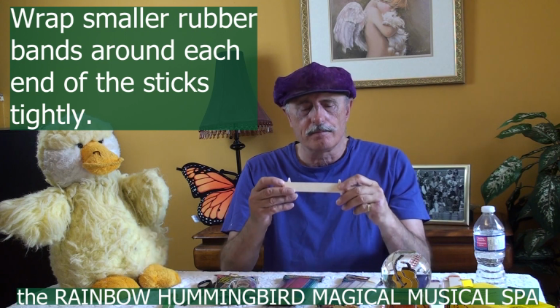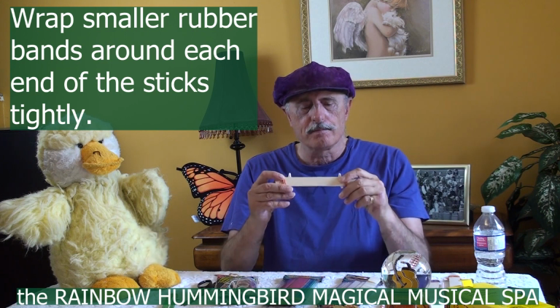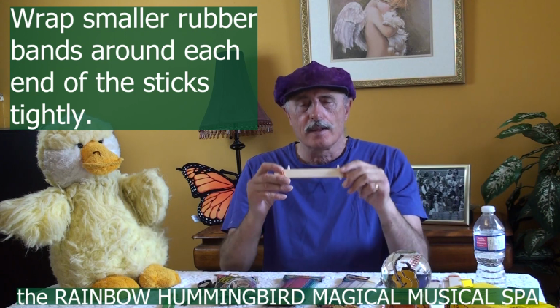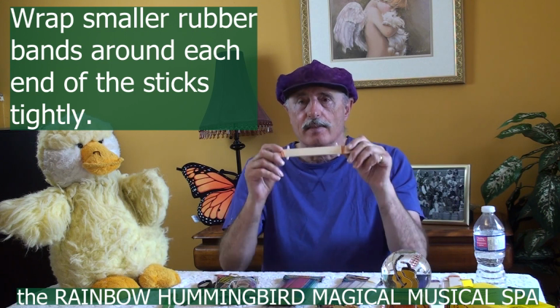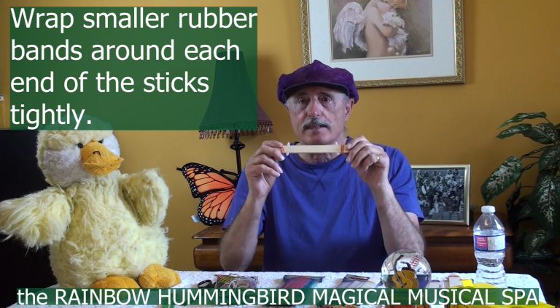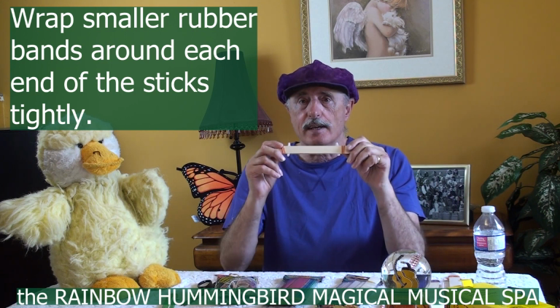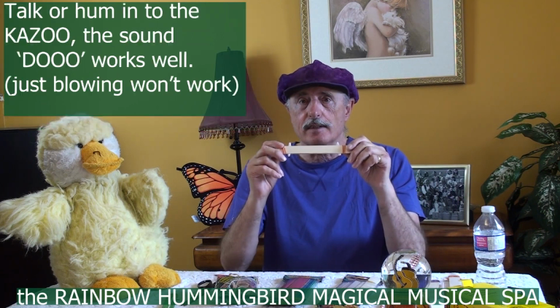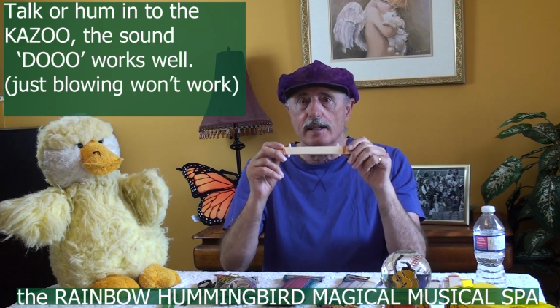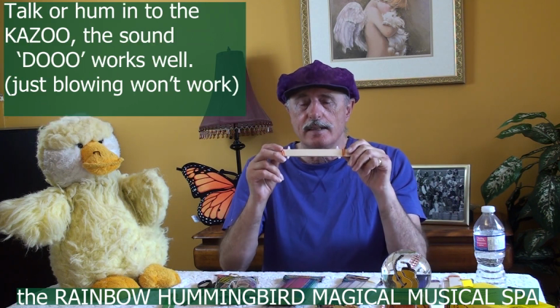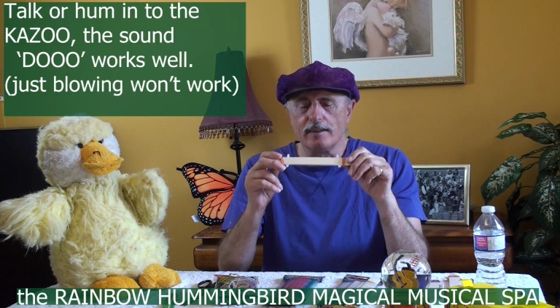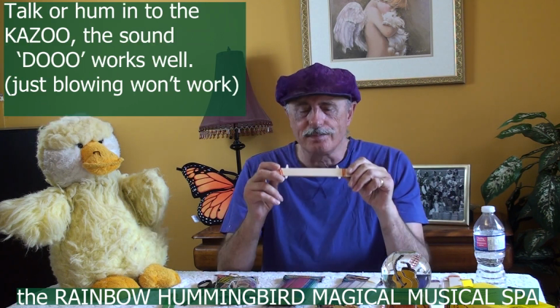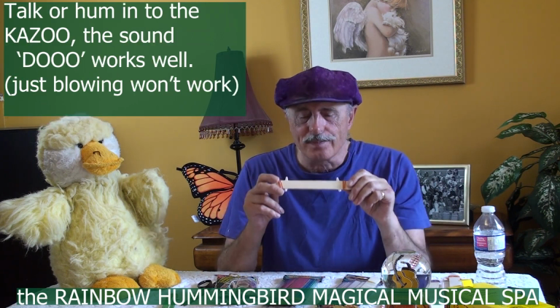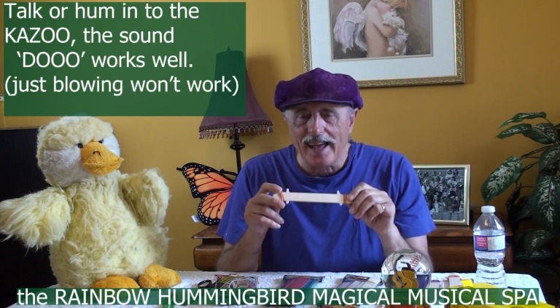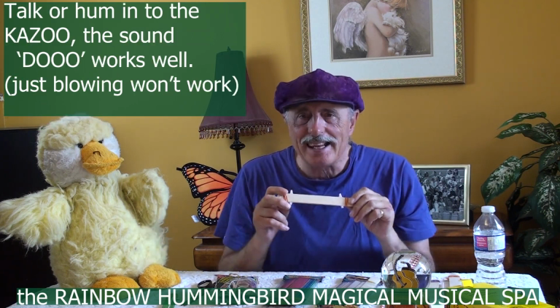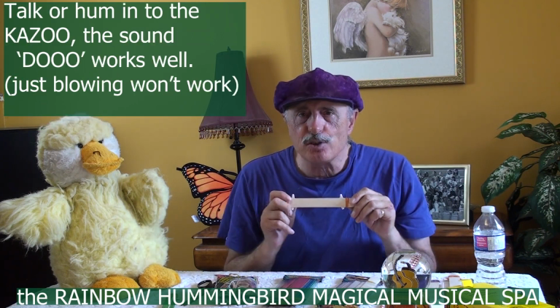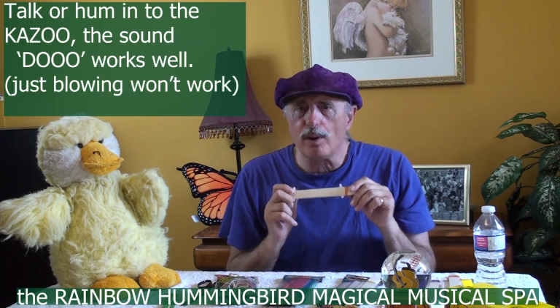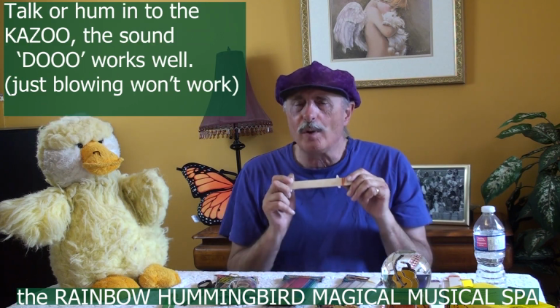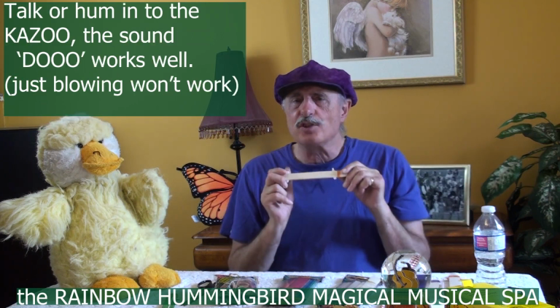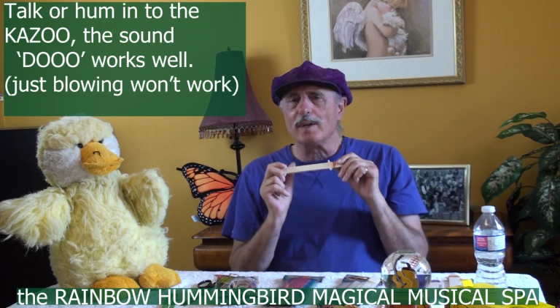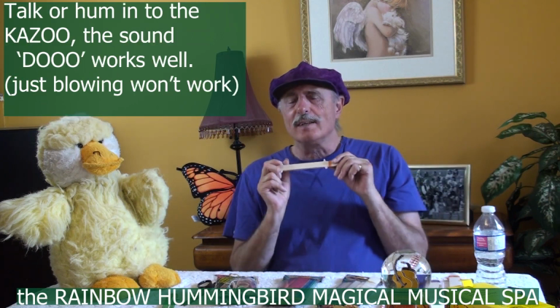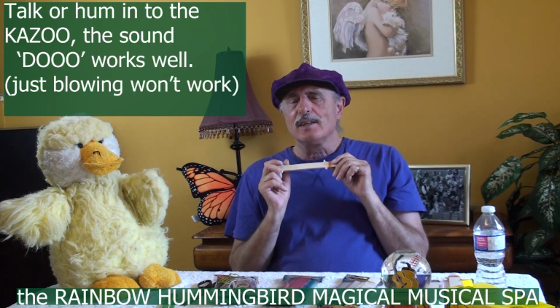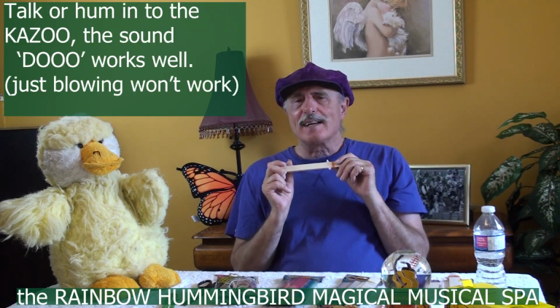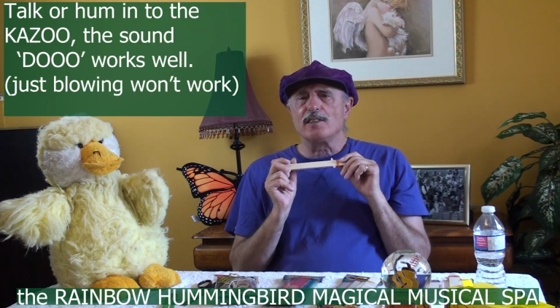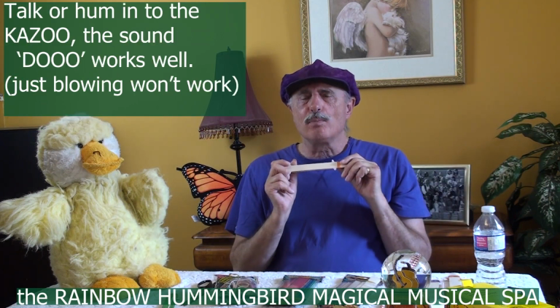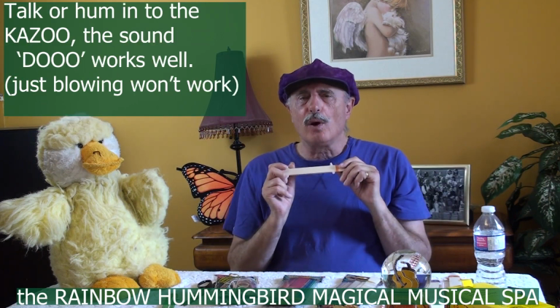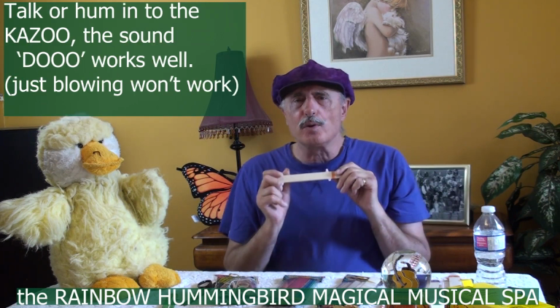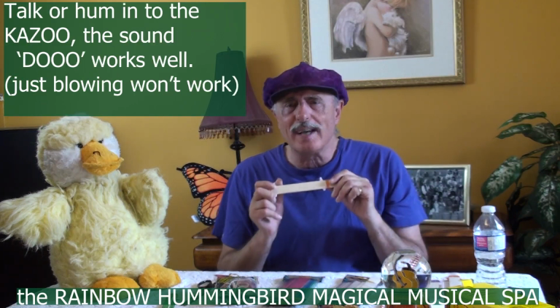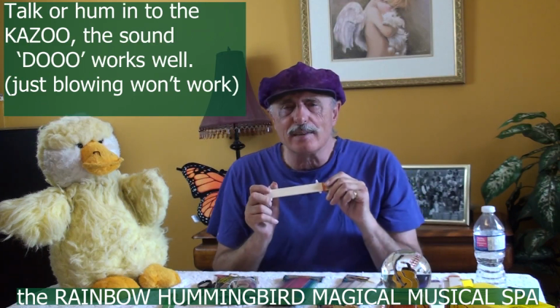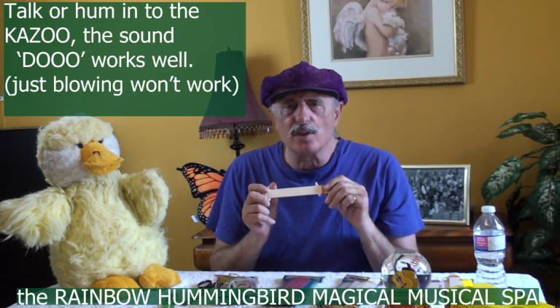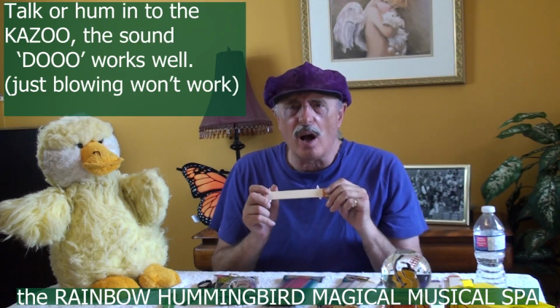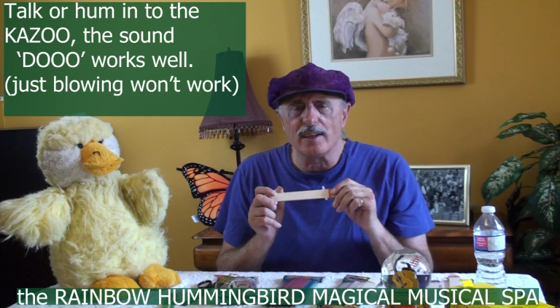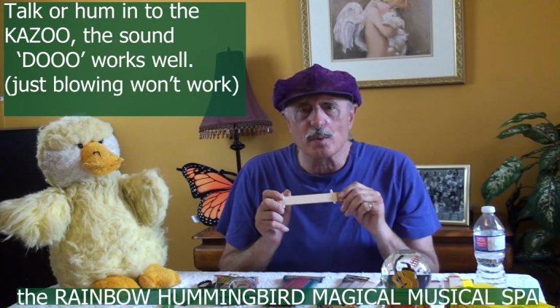There we go, and that's it — it's done! As you blow into it, you actually don't blow. You kind of talk into it.